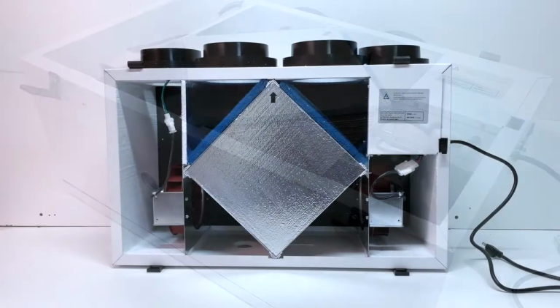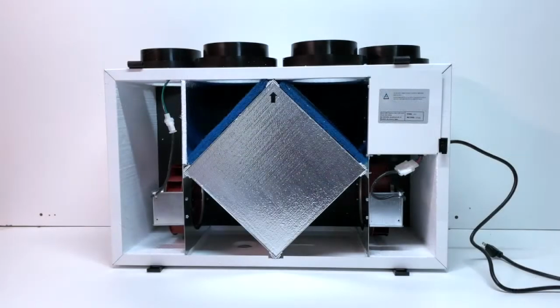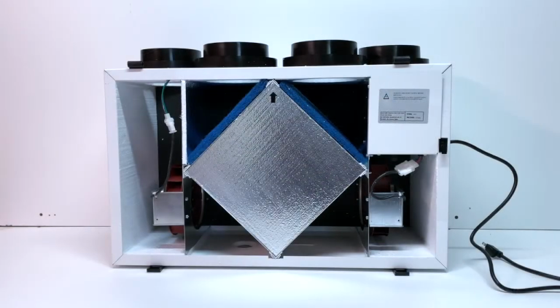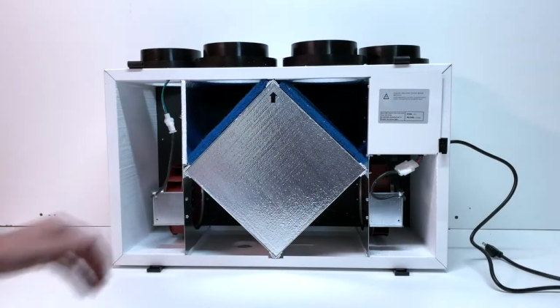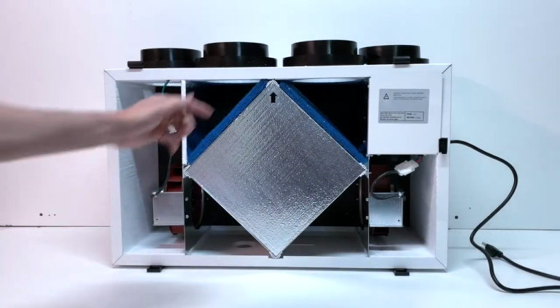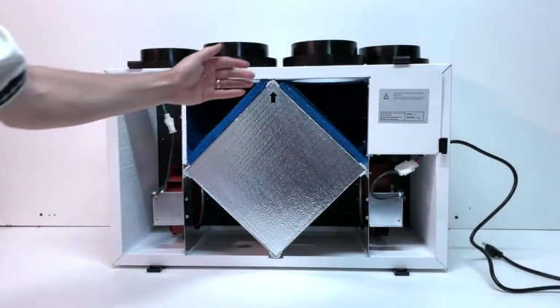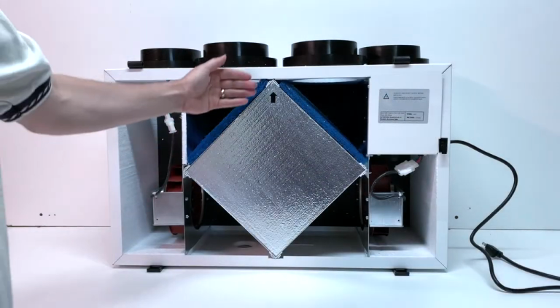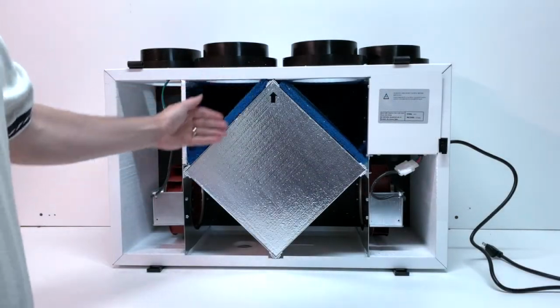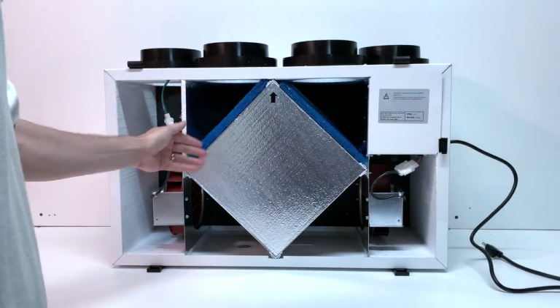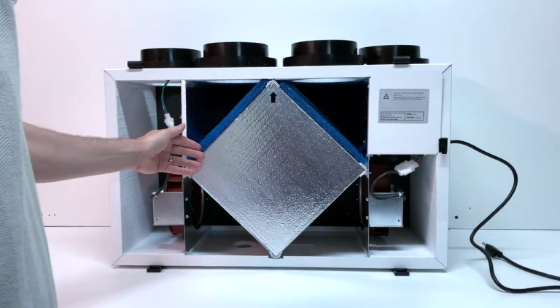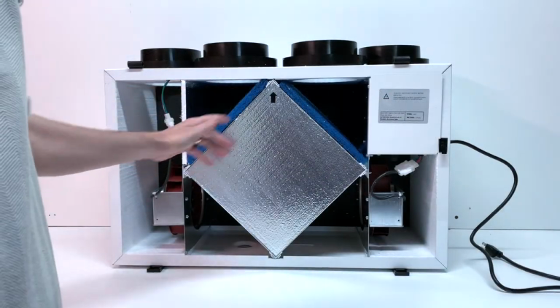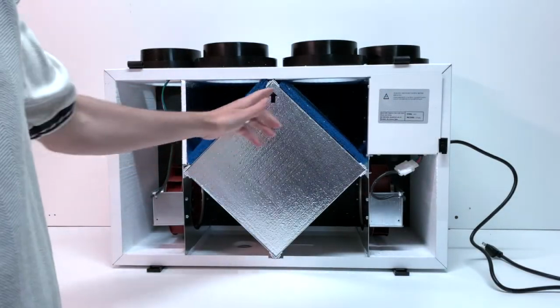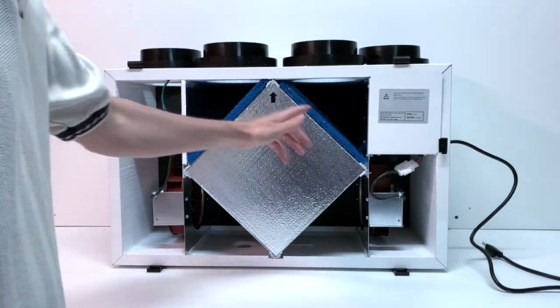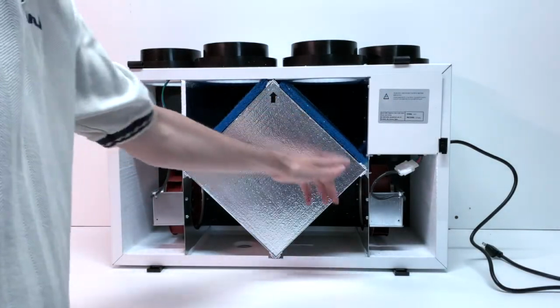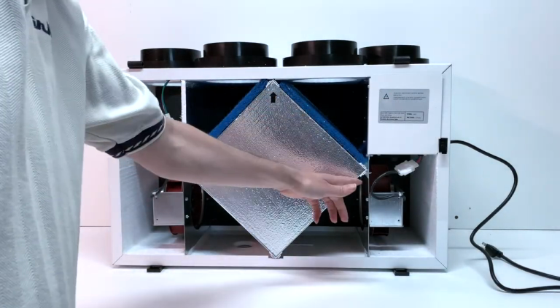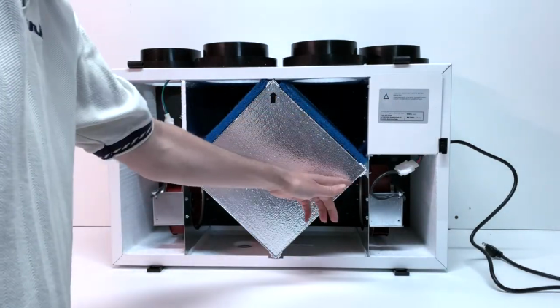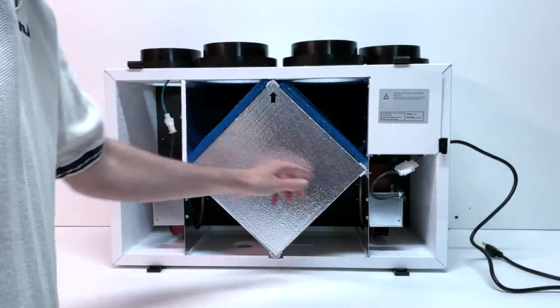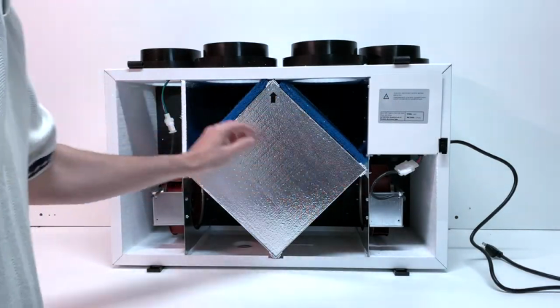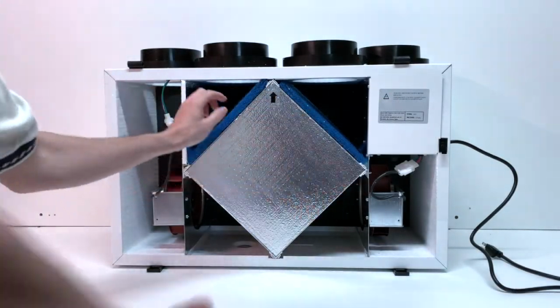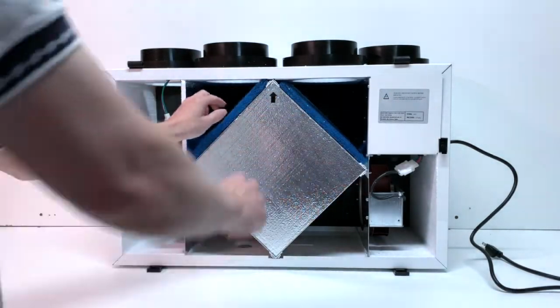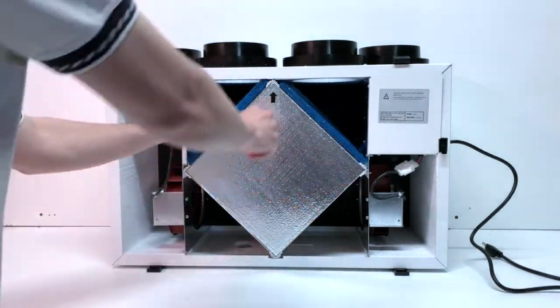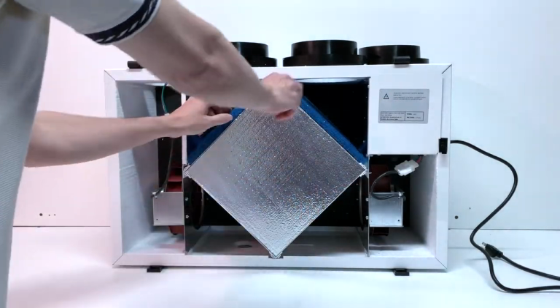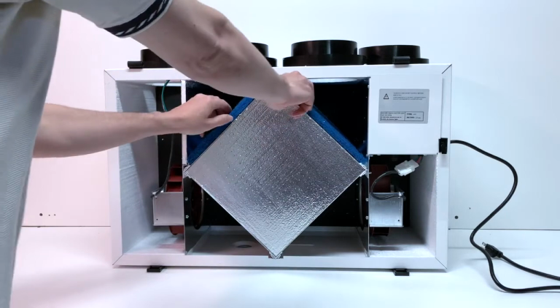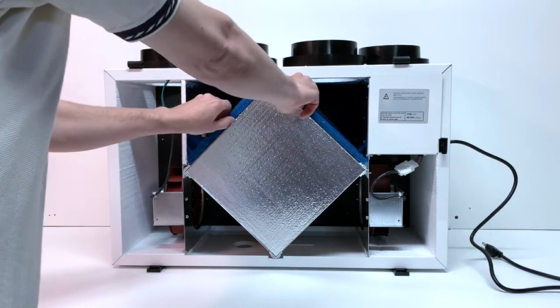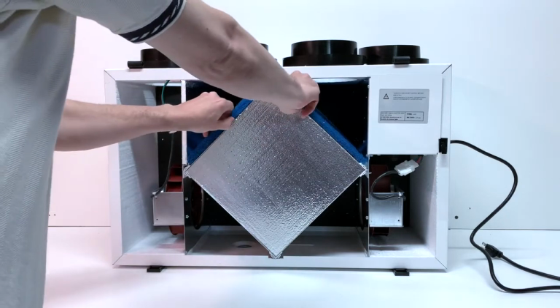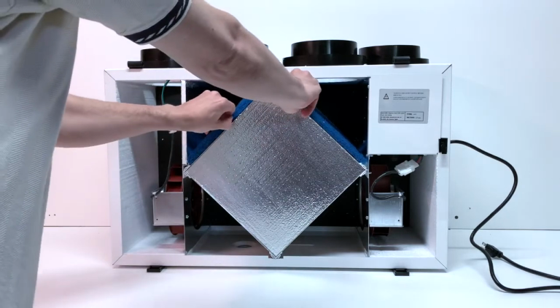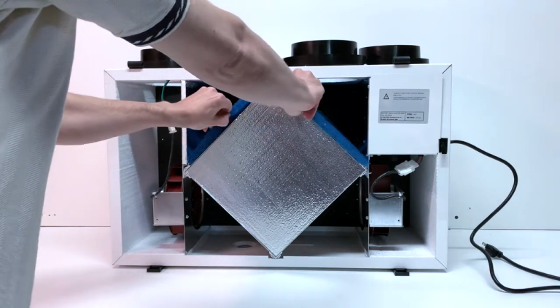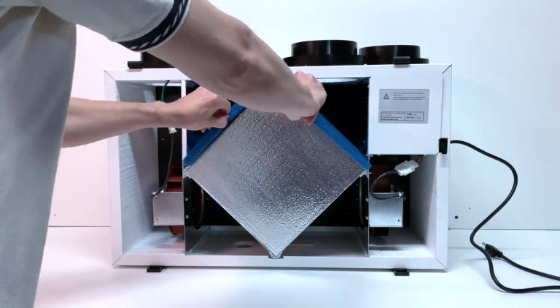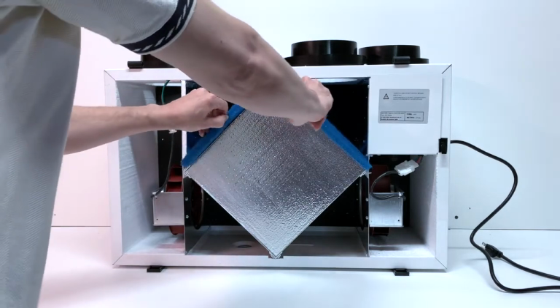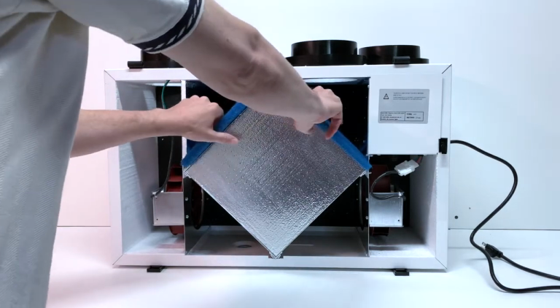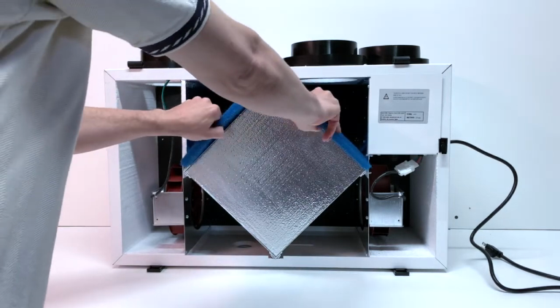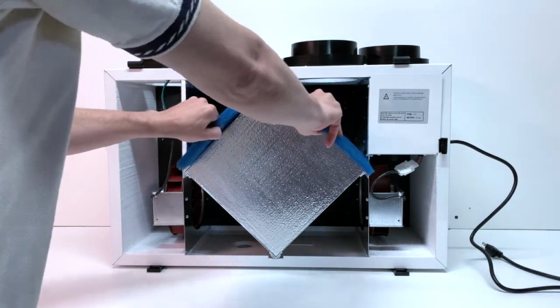The unit comes with removable polyester air filters that should be cleaned every three months and replaced every one to three years.